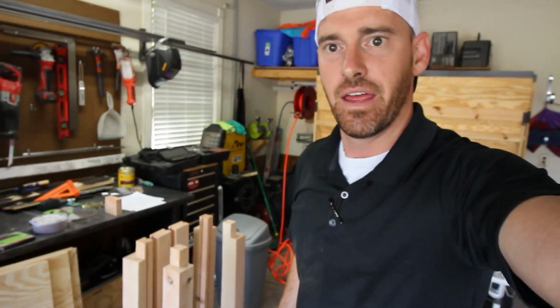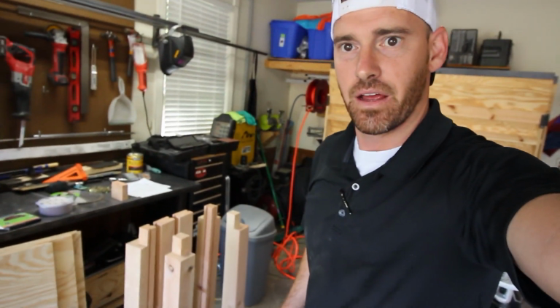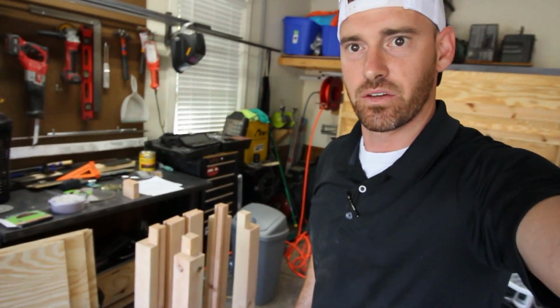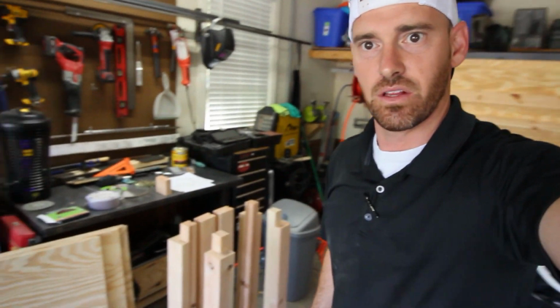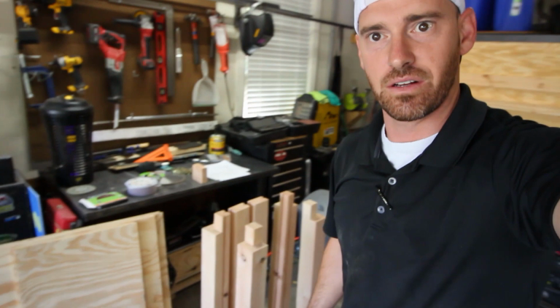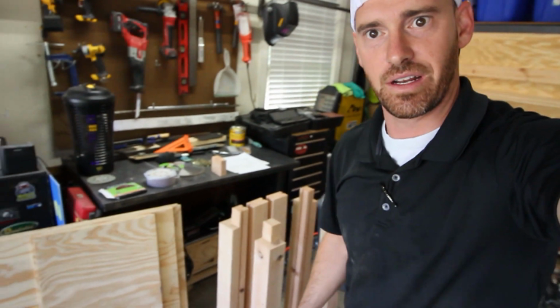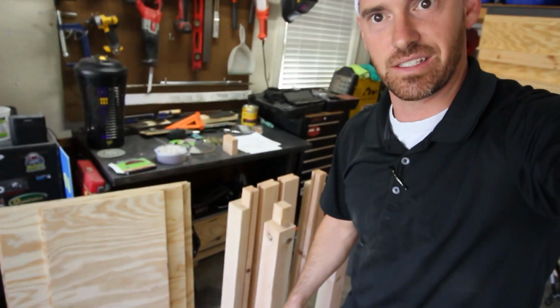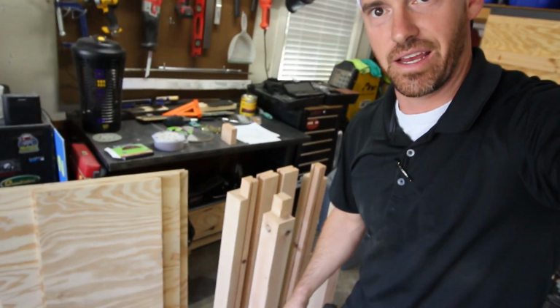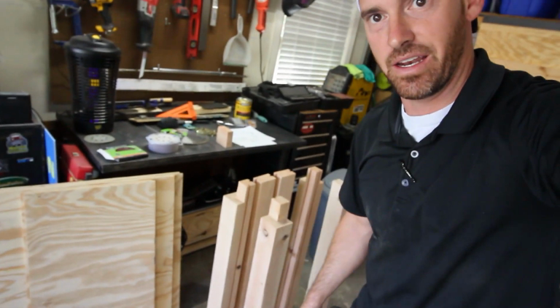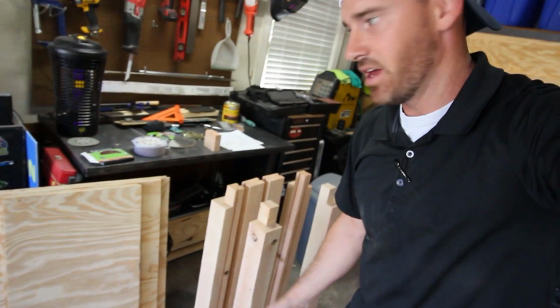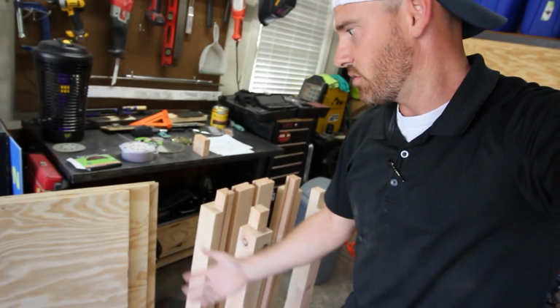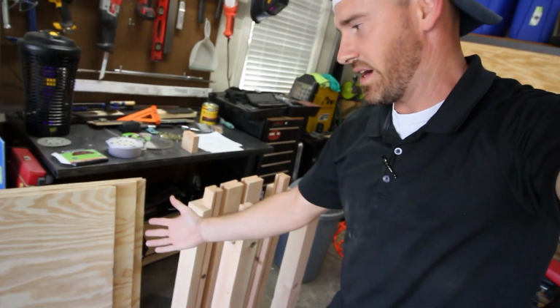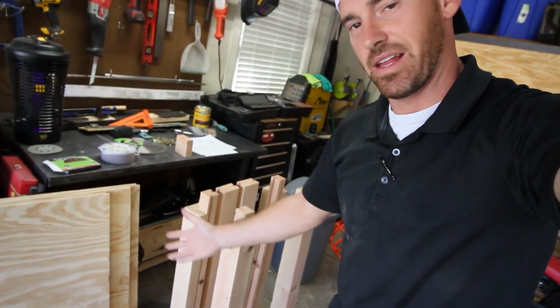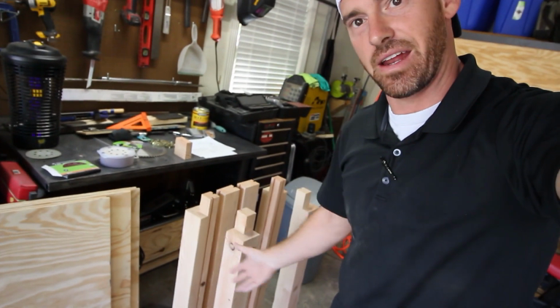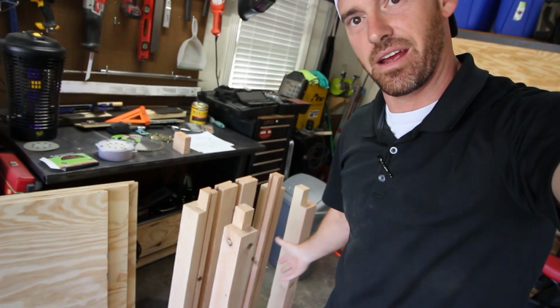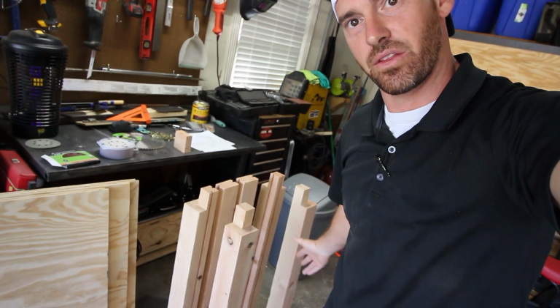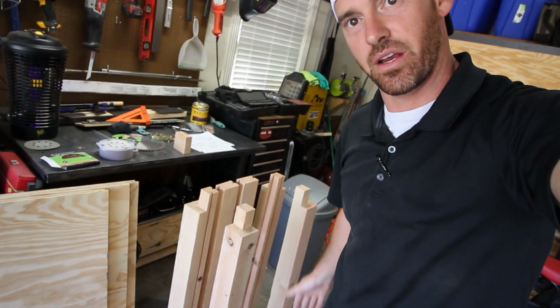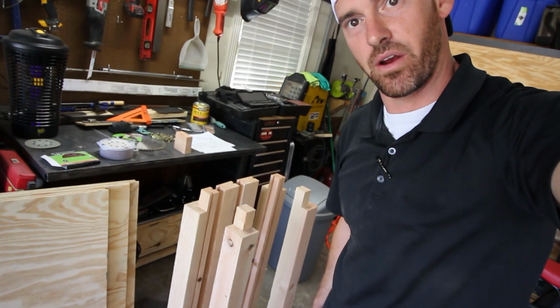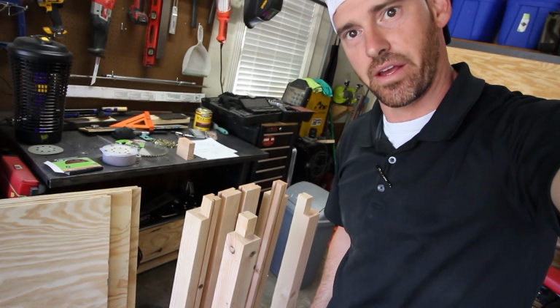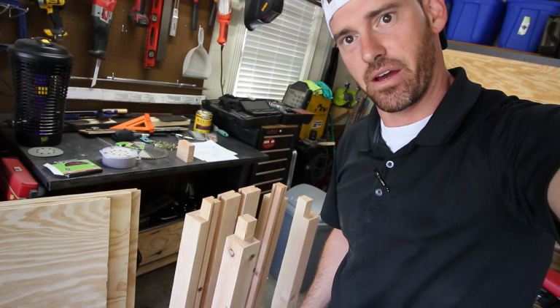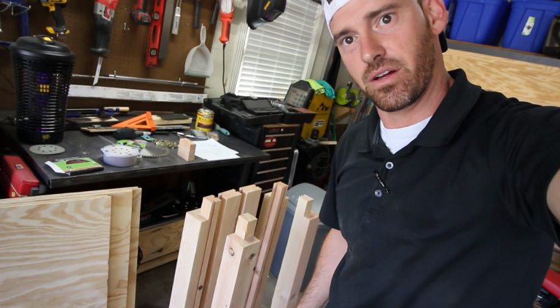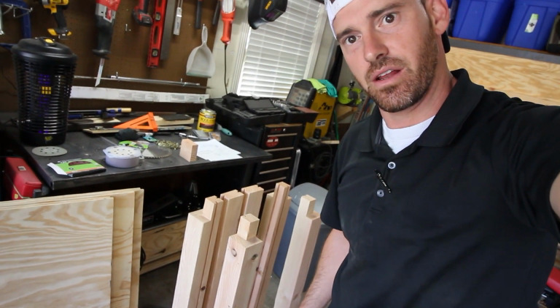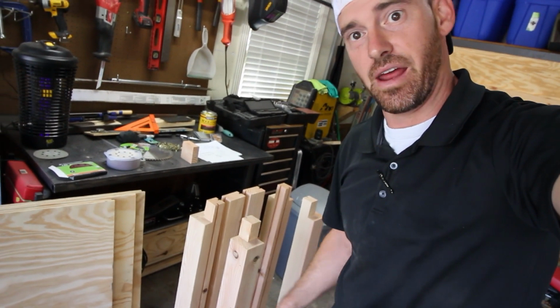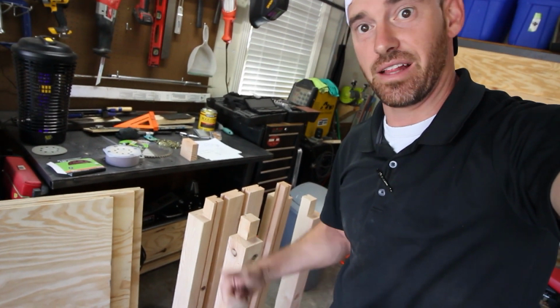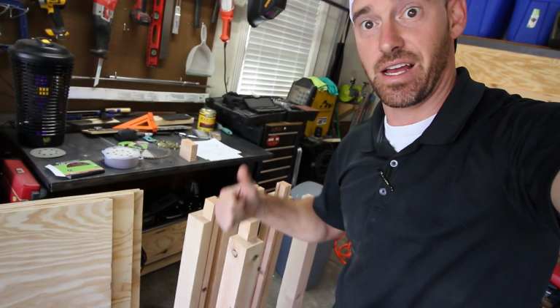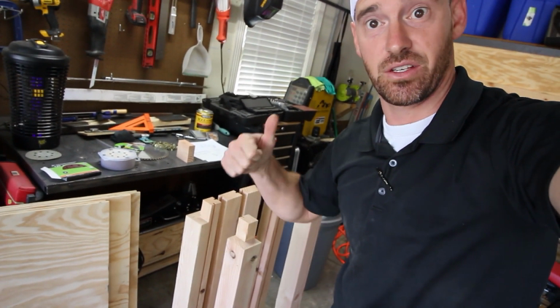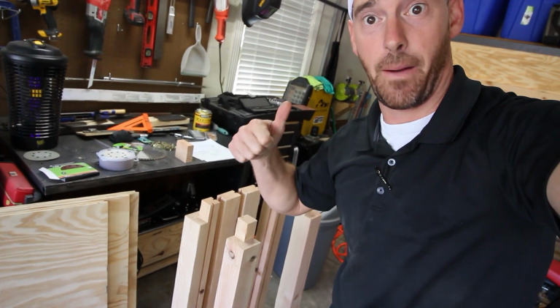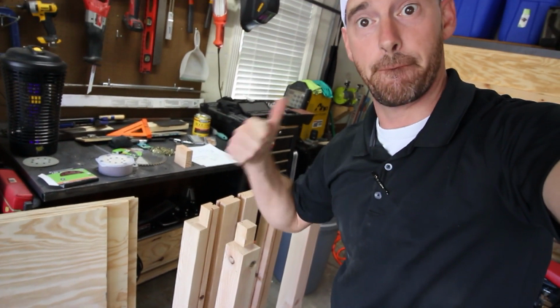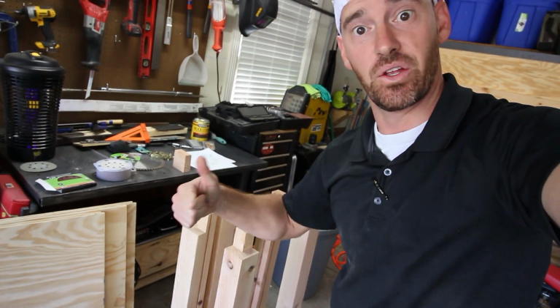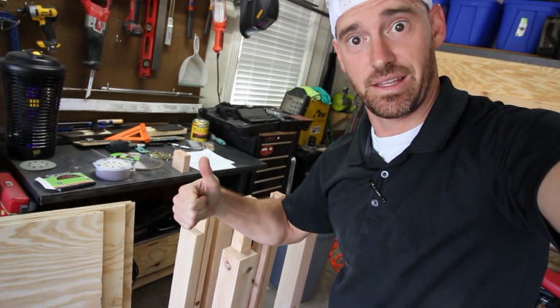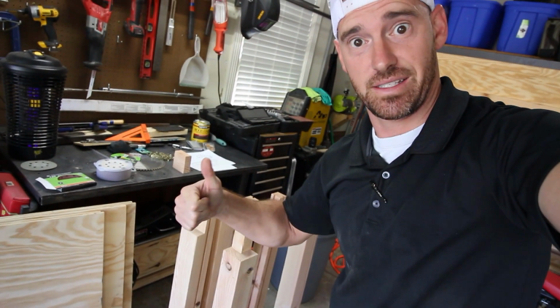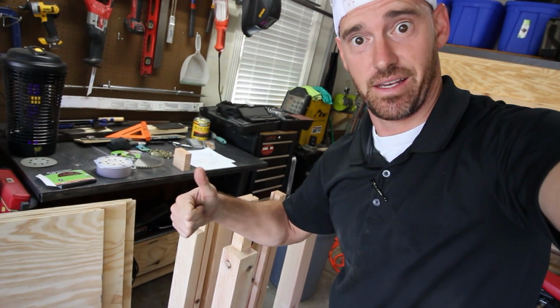After a long night of sanding, we finally got everything ready to go. Now let's actually start building this thing.